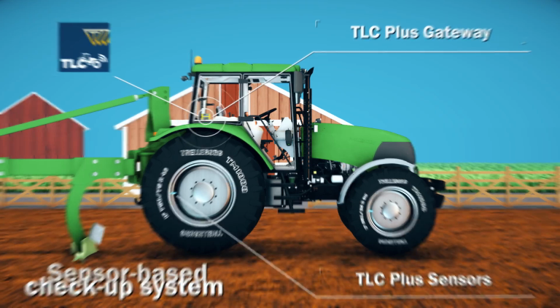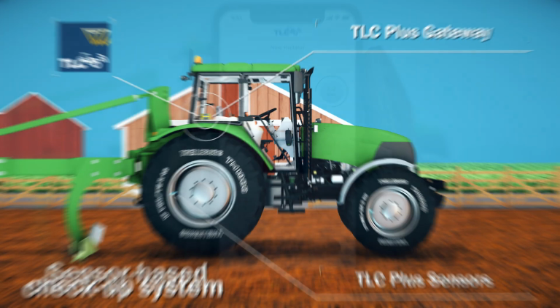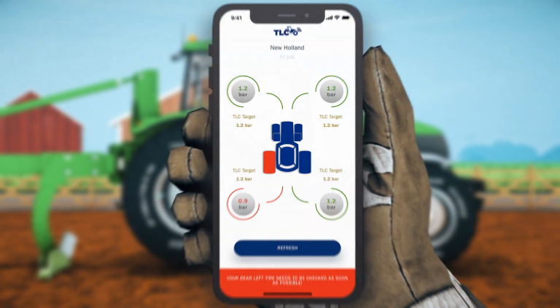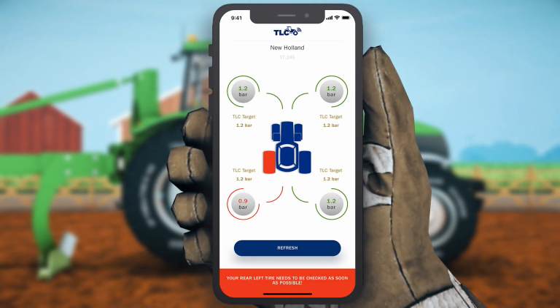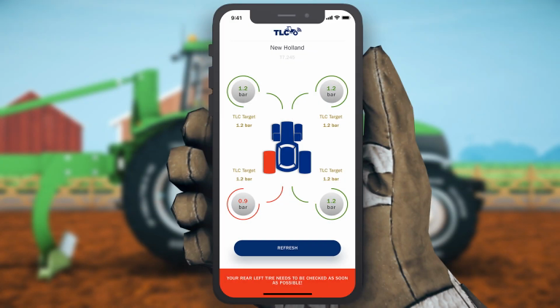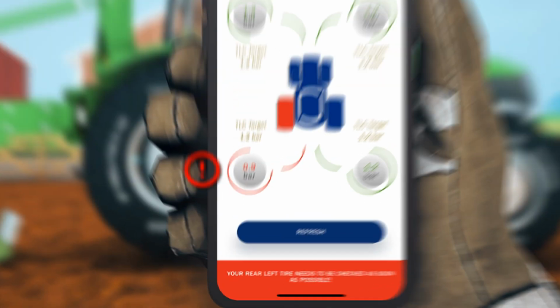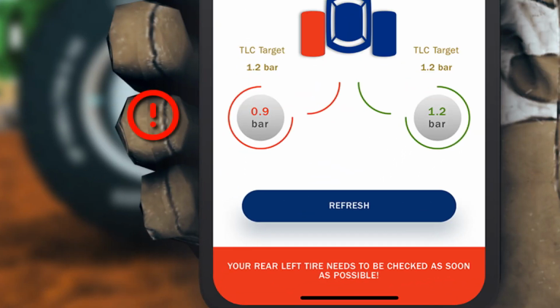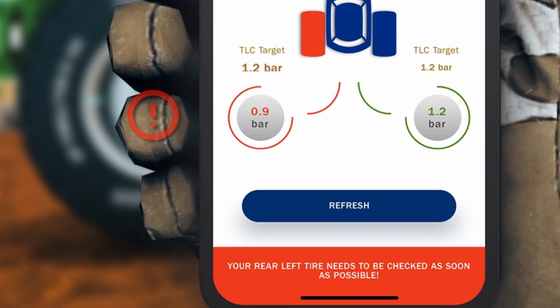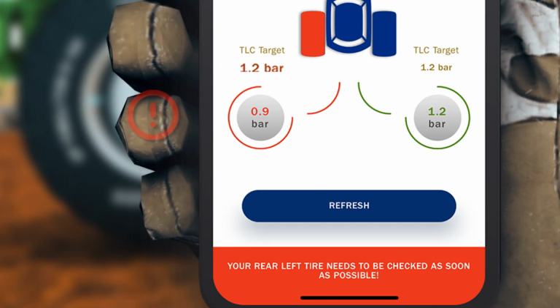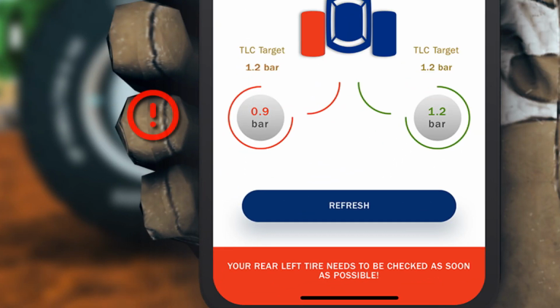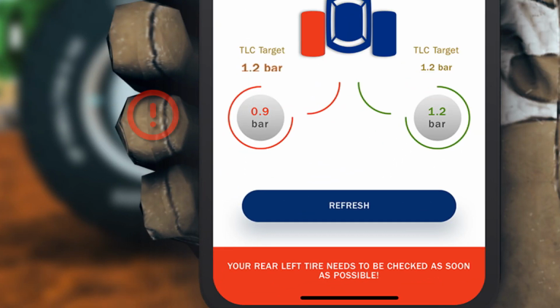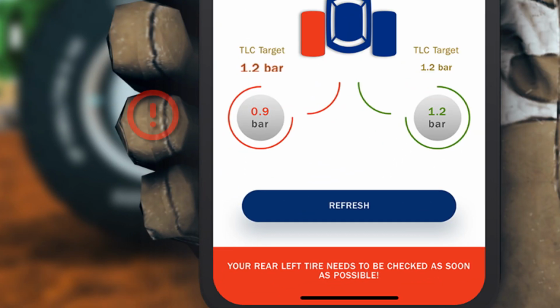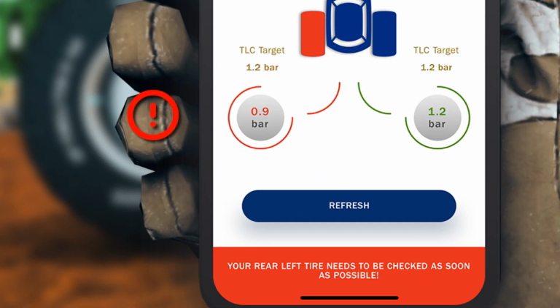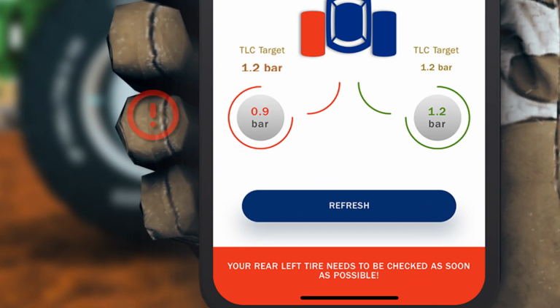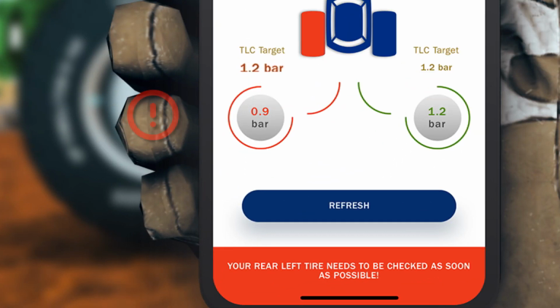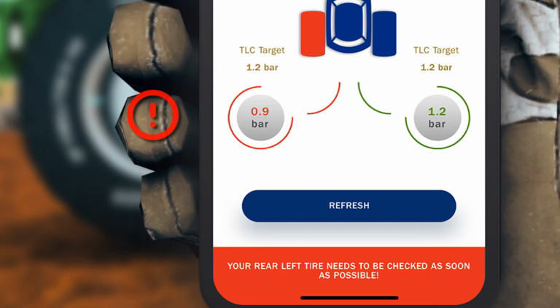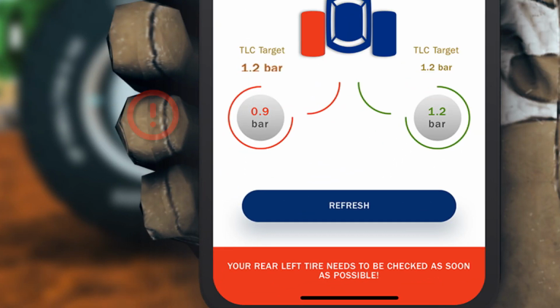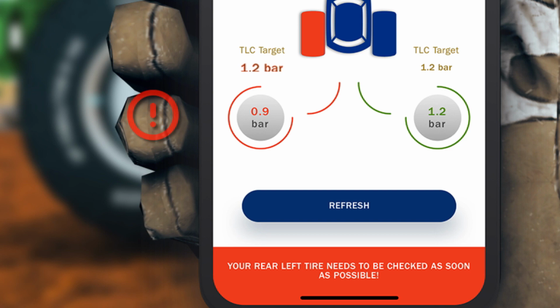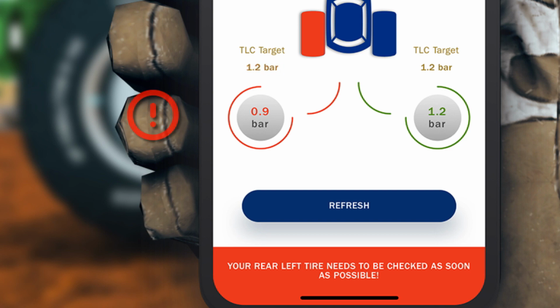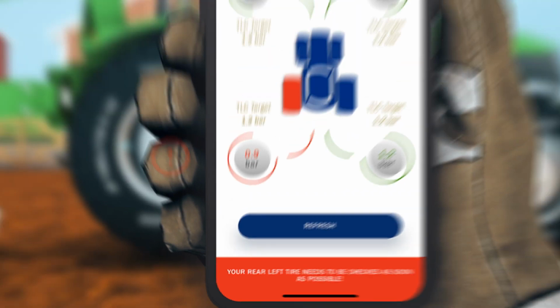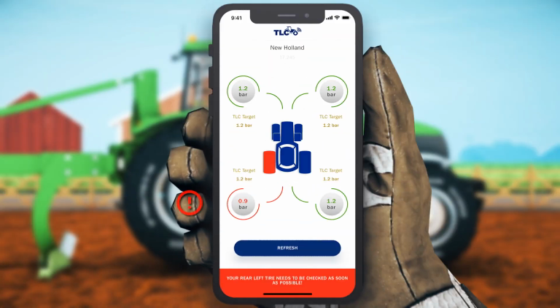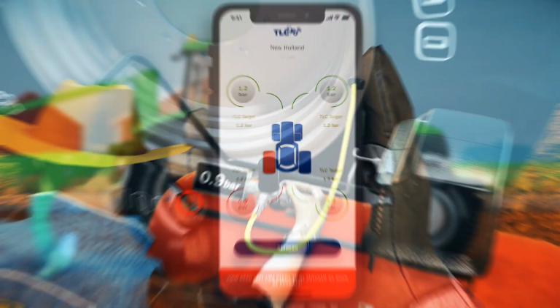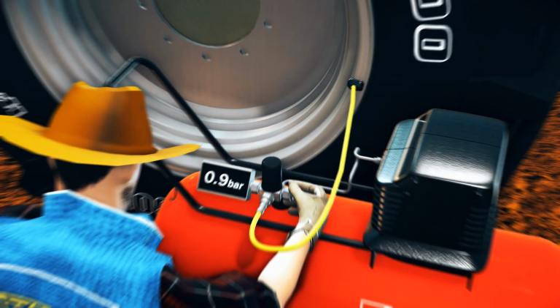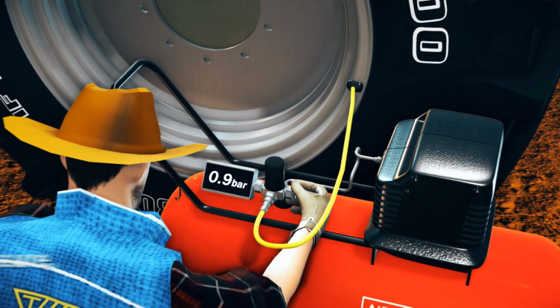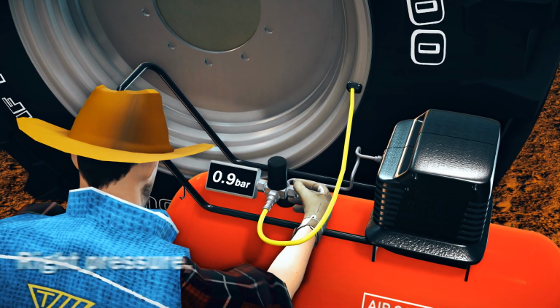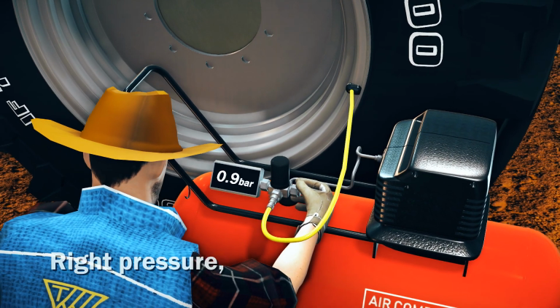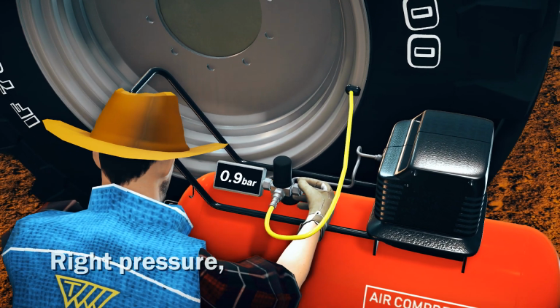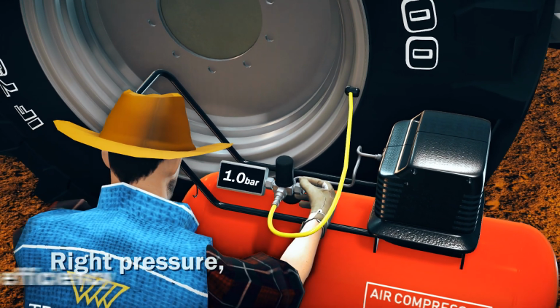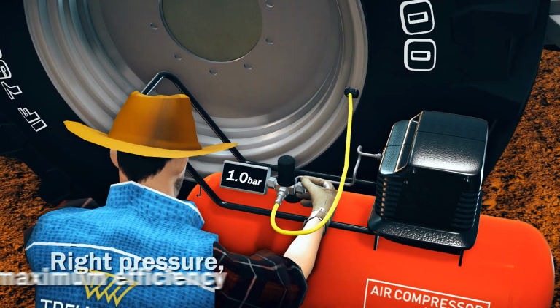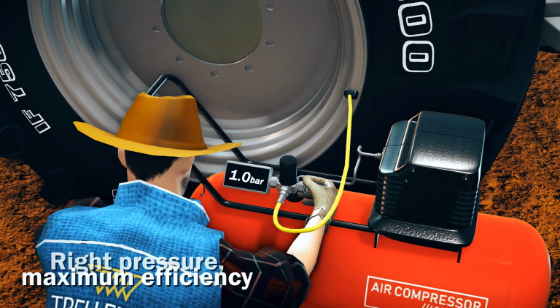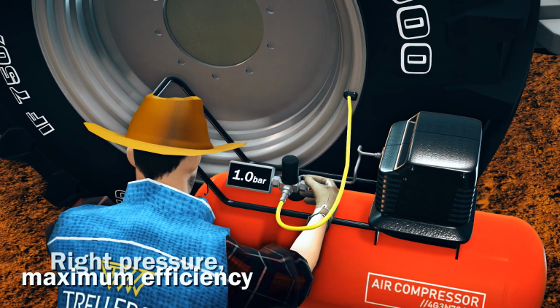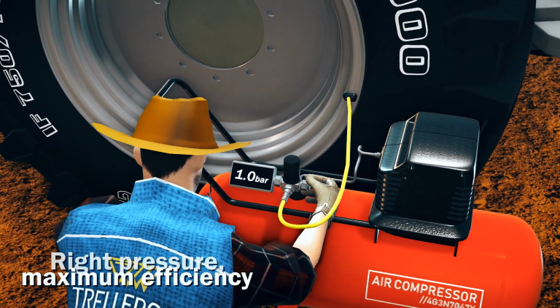Then the app checks whether the measures correspond to the recommended pressure targets. Now adjust the tire pressure and run again the checkup.